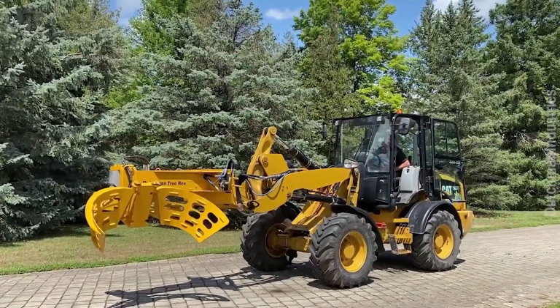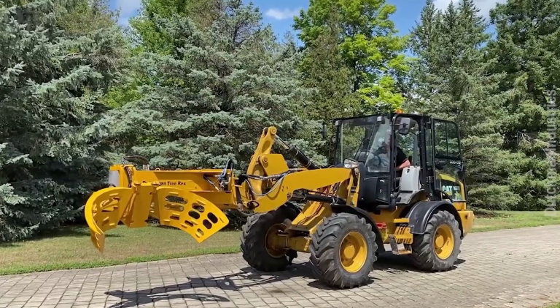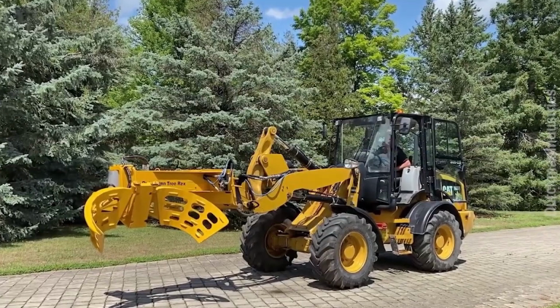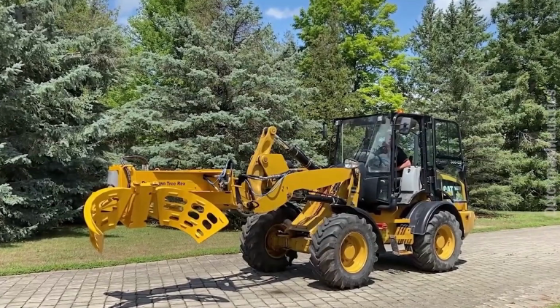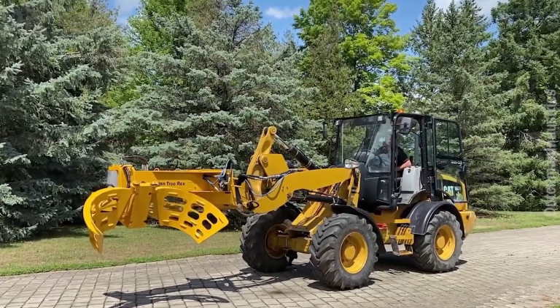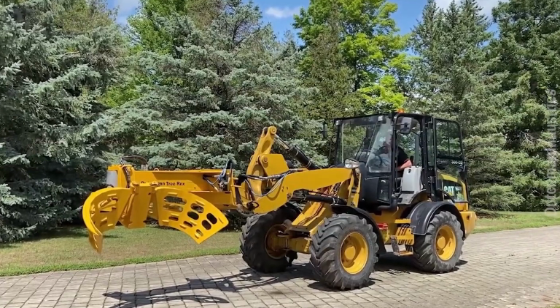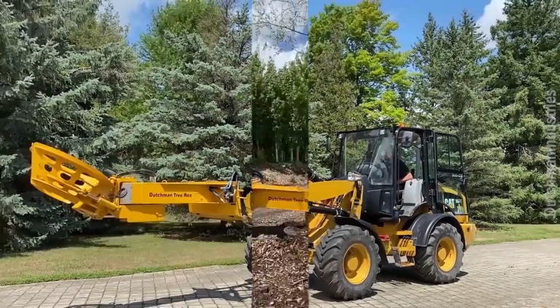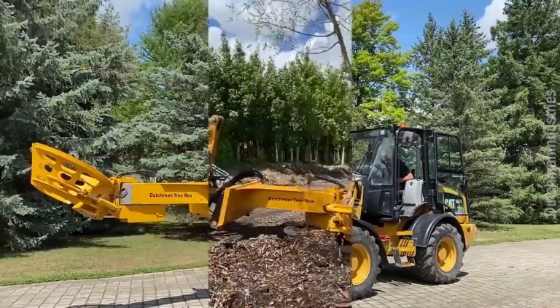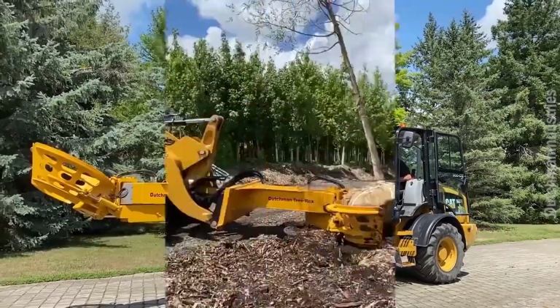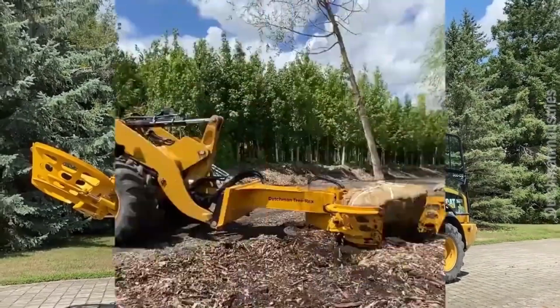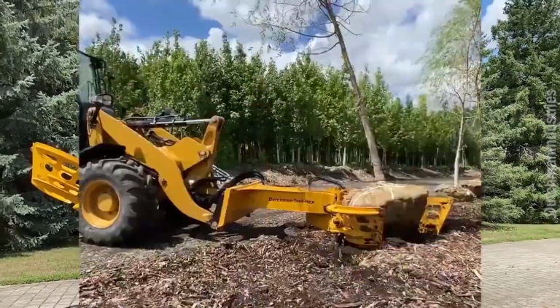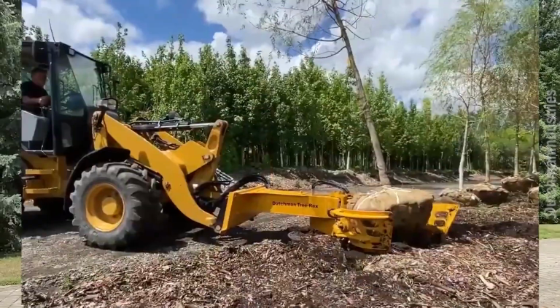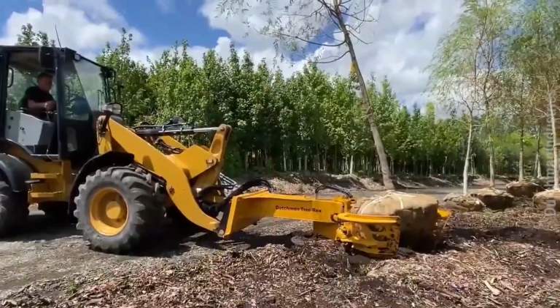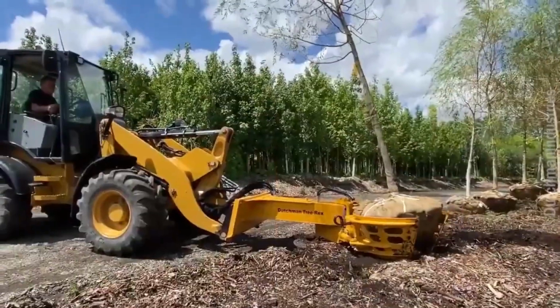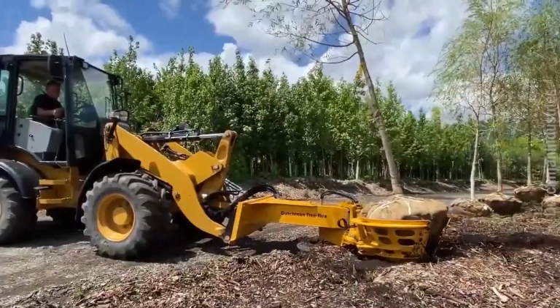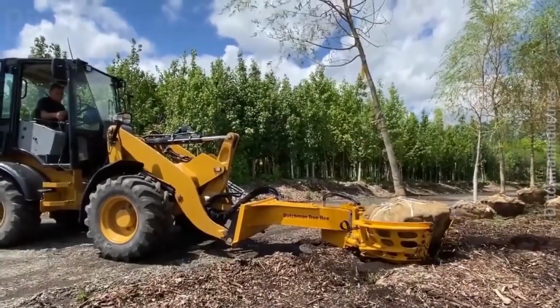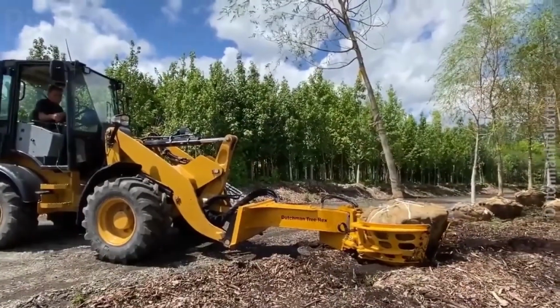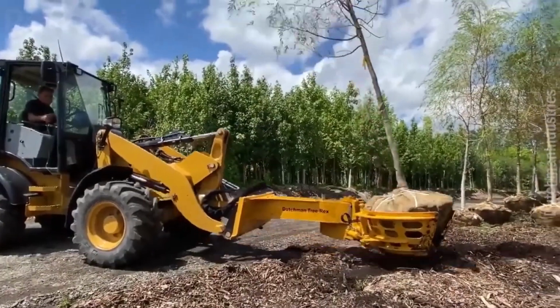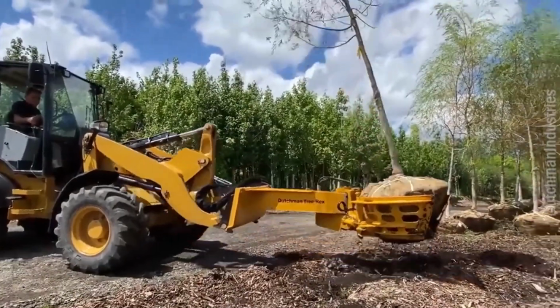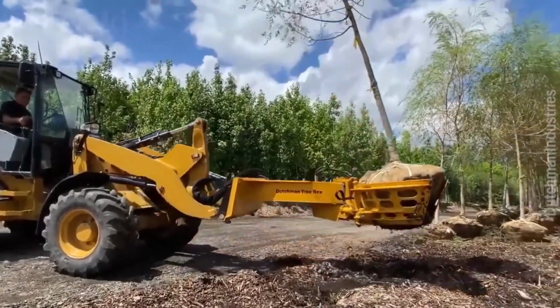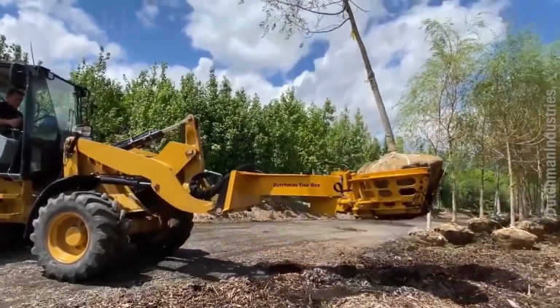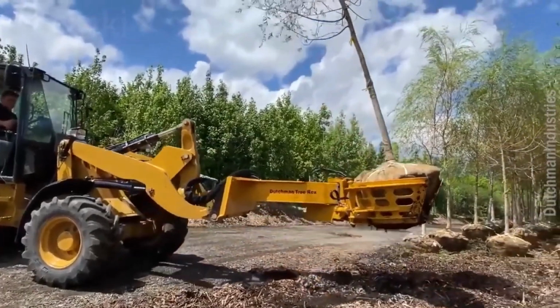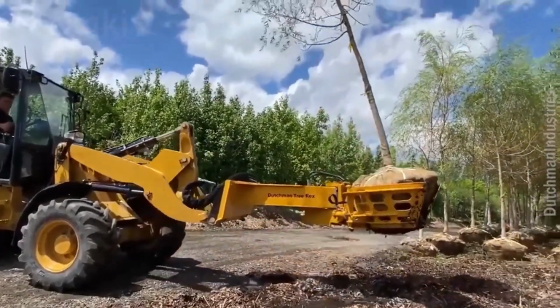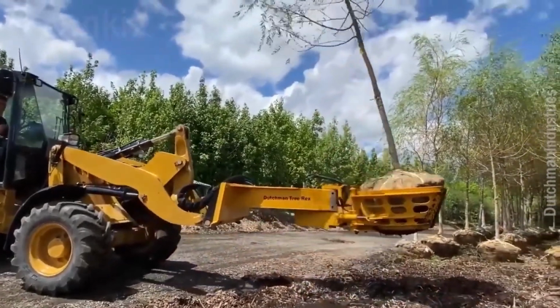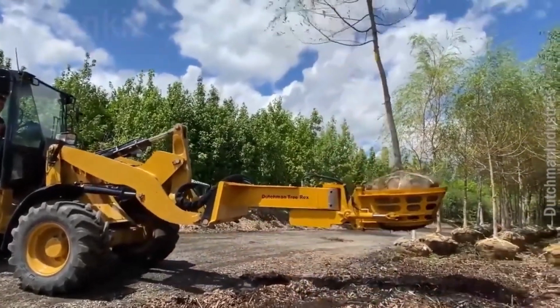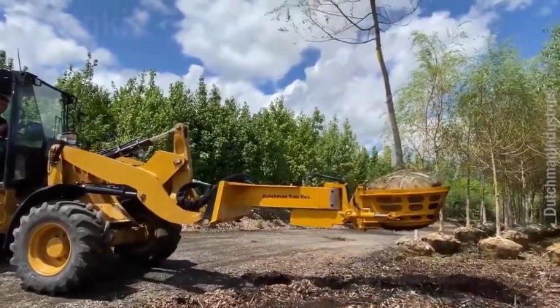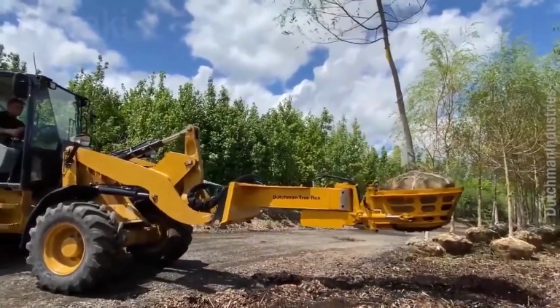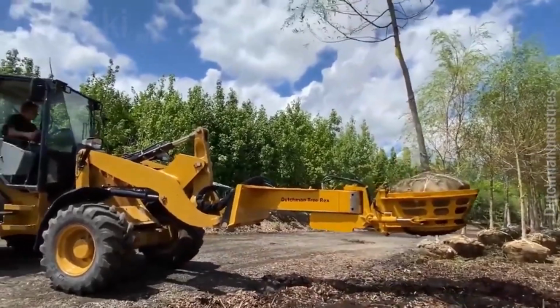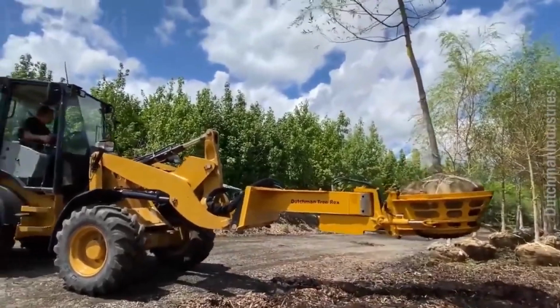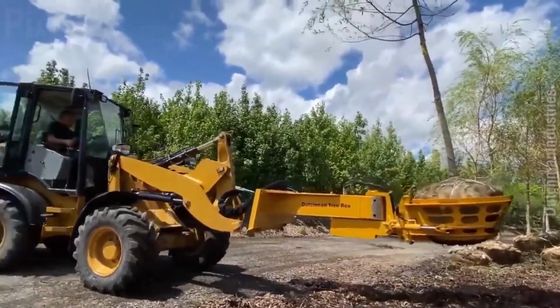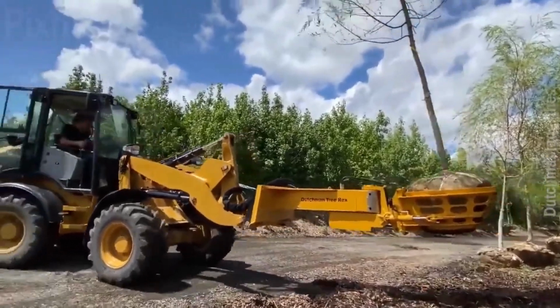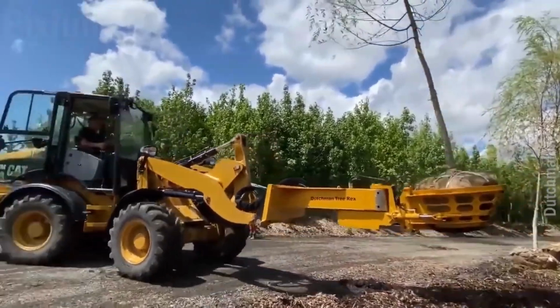This tree wrex loading with CAT 908M has excellent flexibility to grab the object and easily move it.